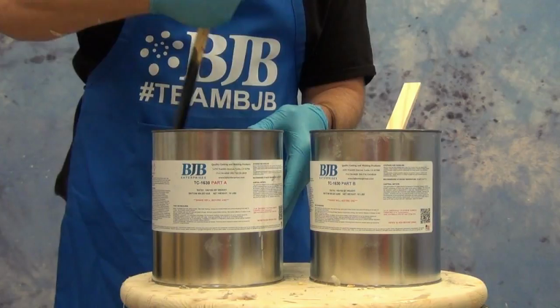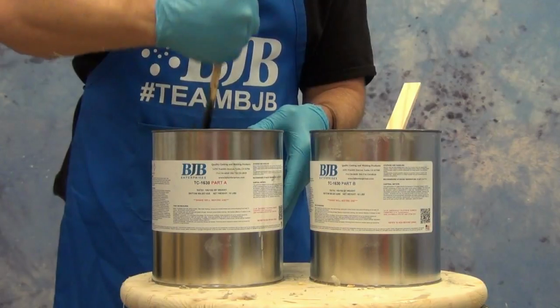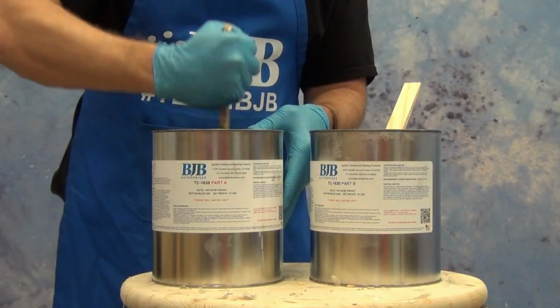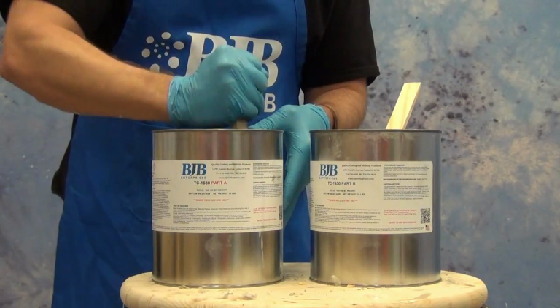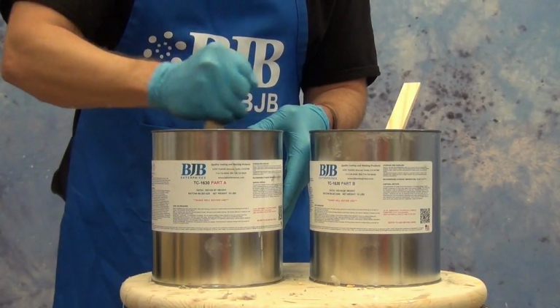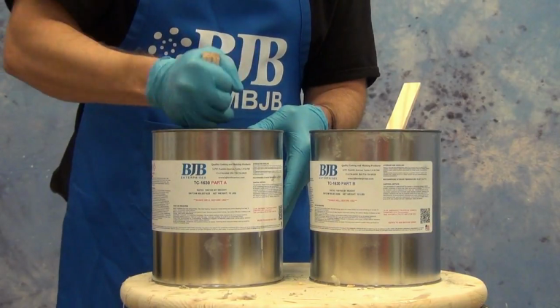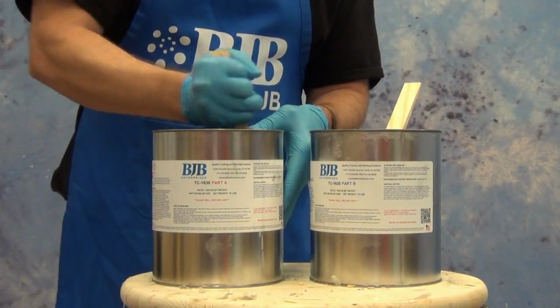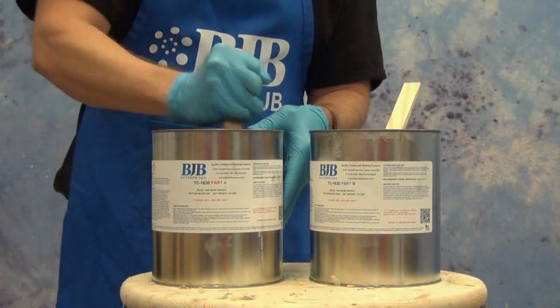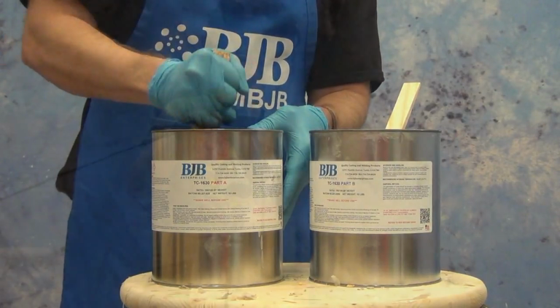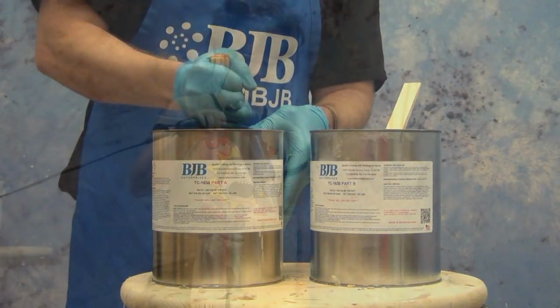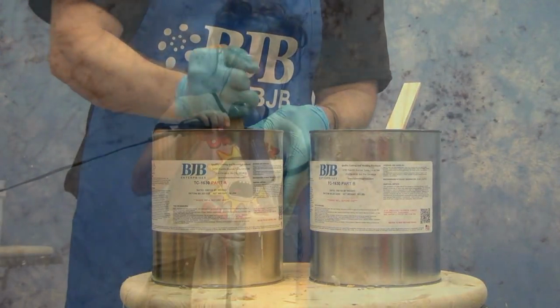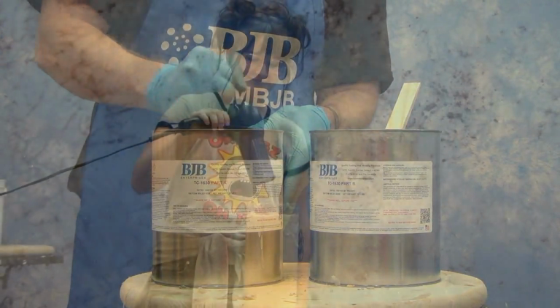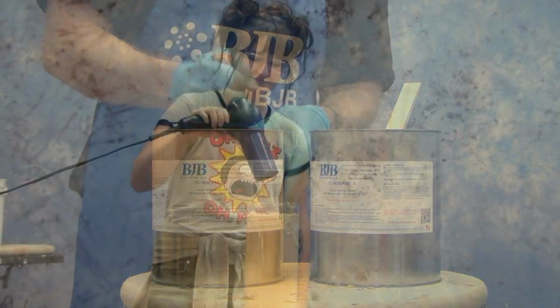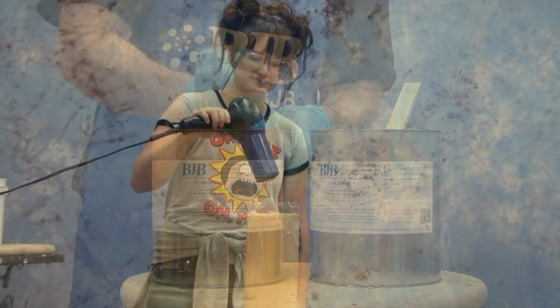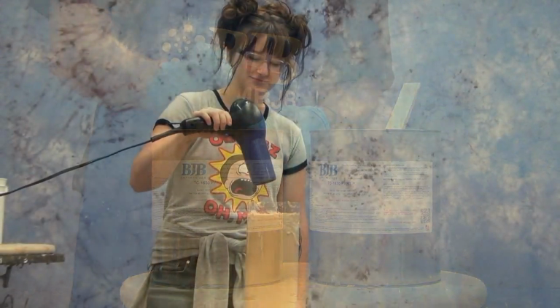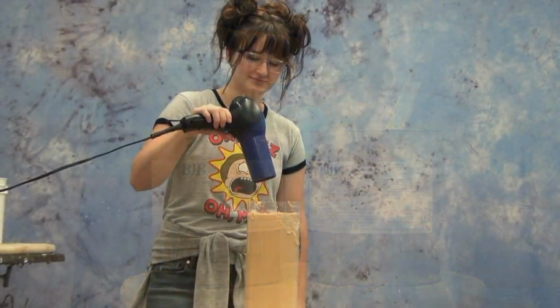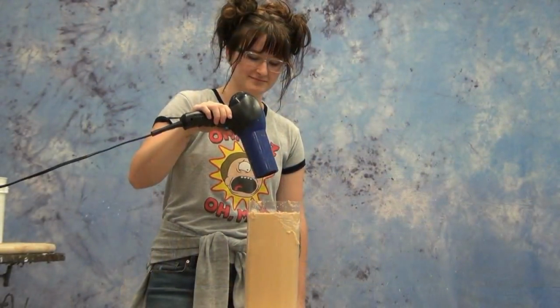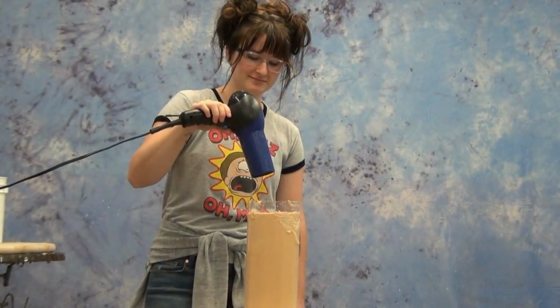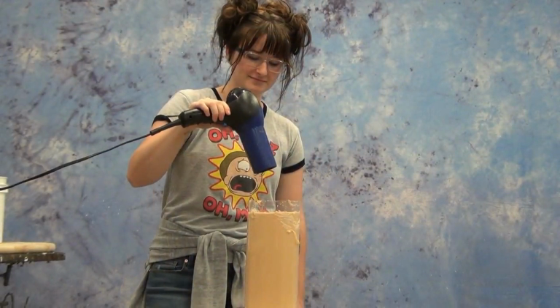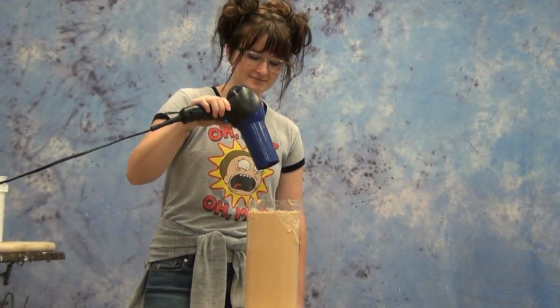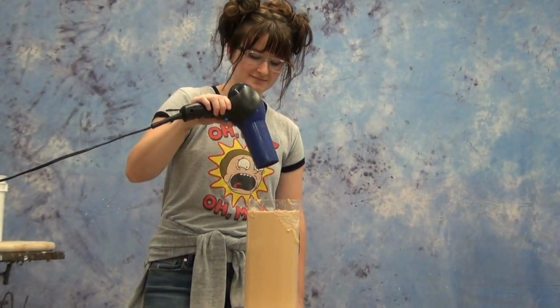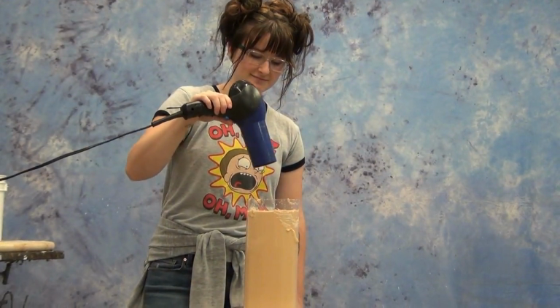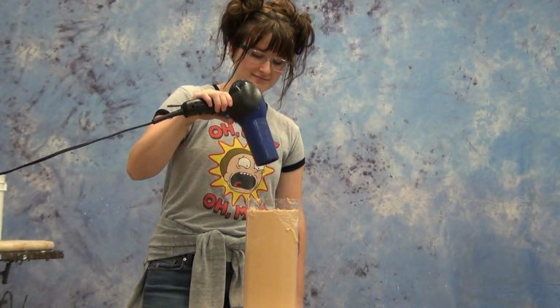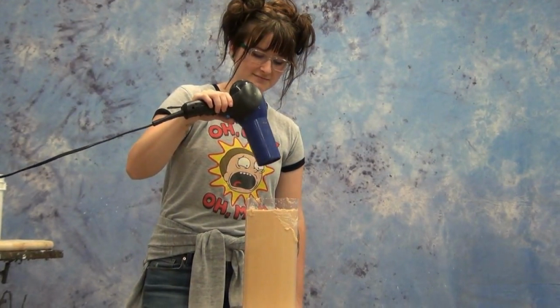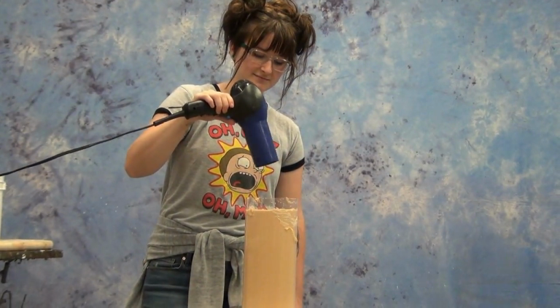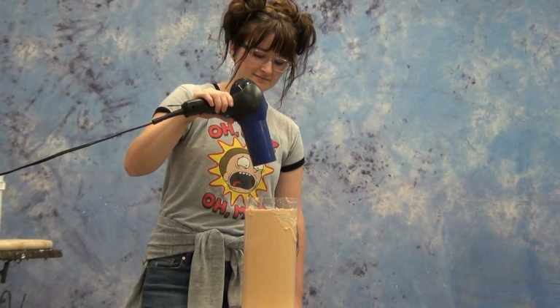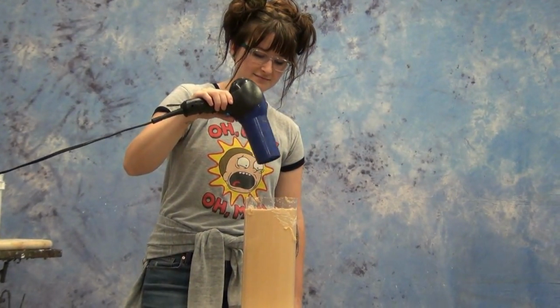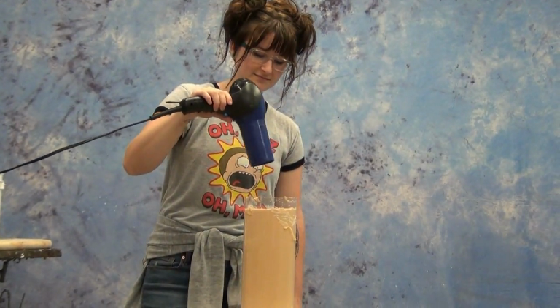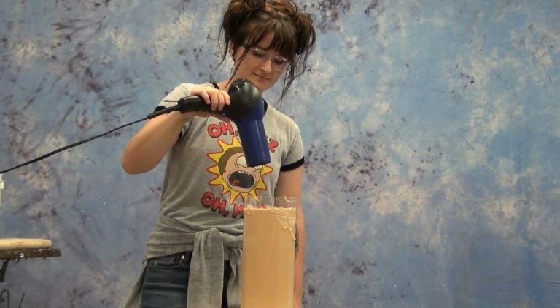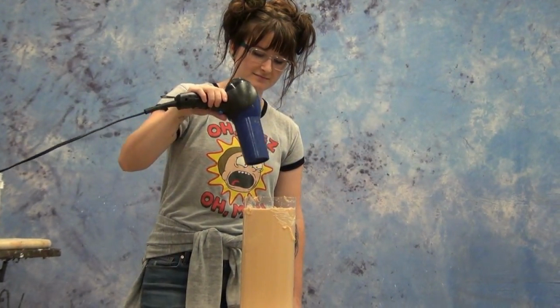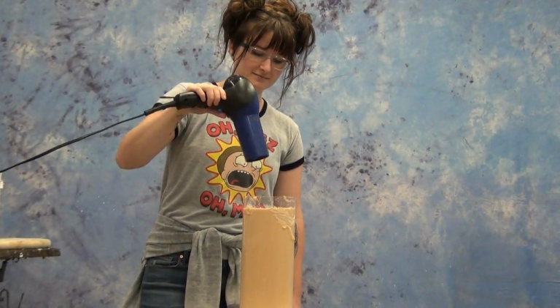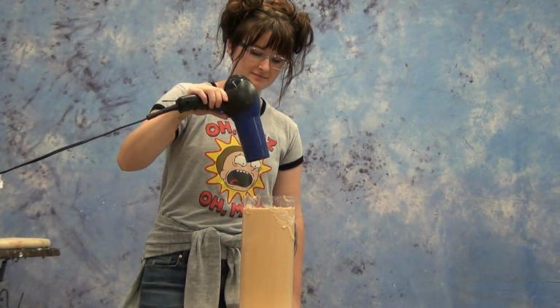Because this is a filled resin system, you do need to pre-mix the parts A and B.